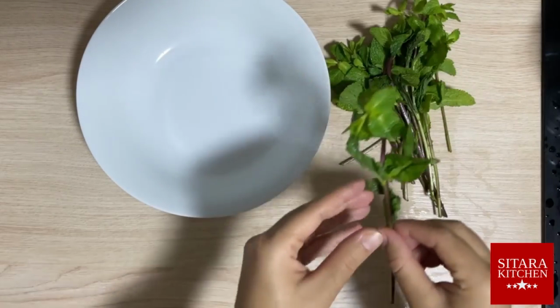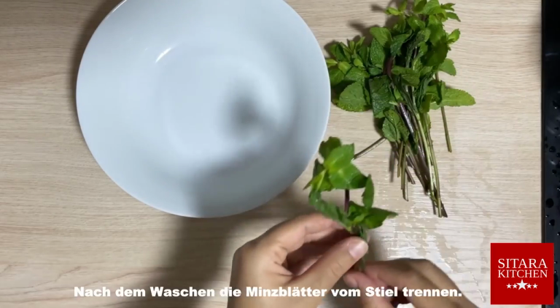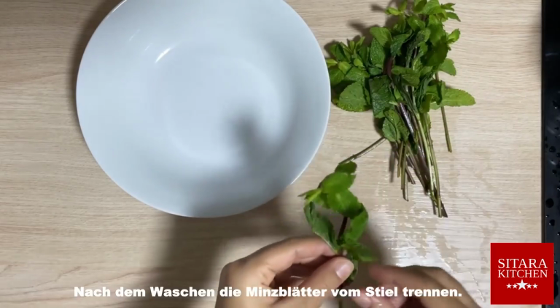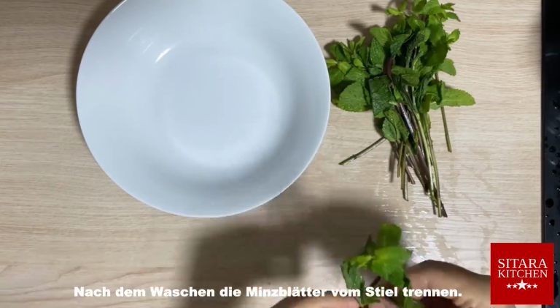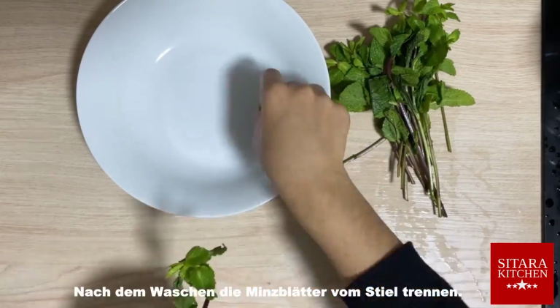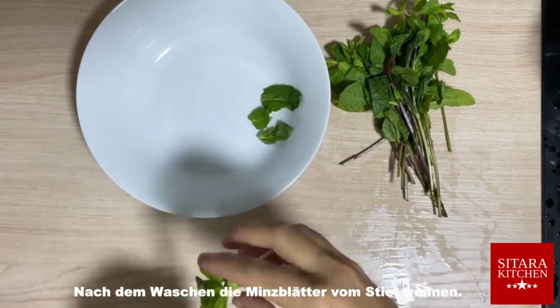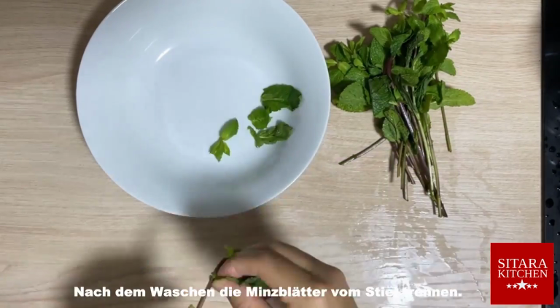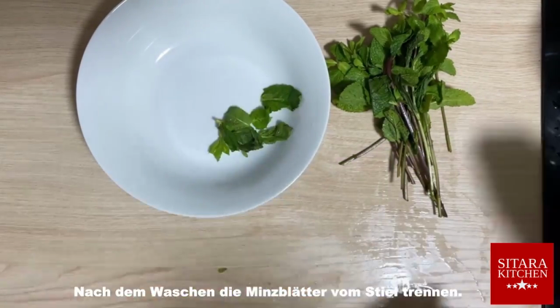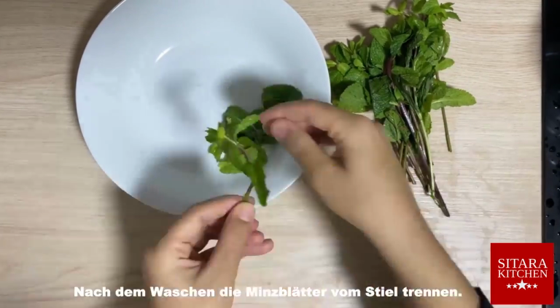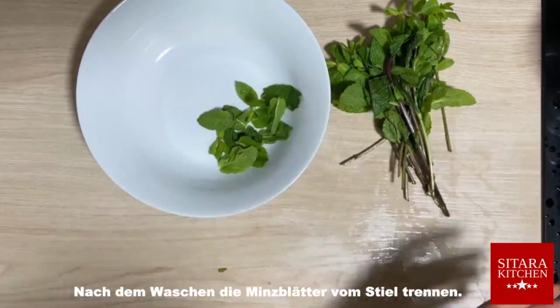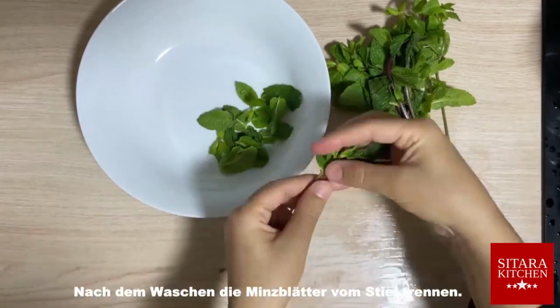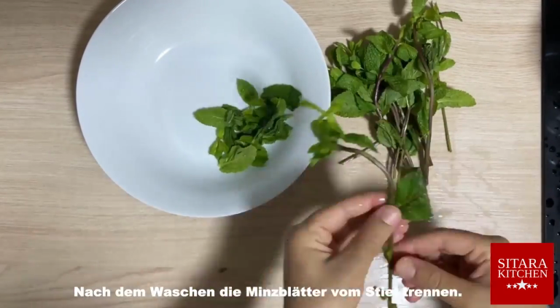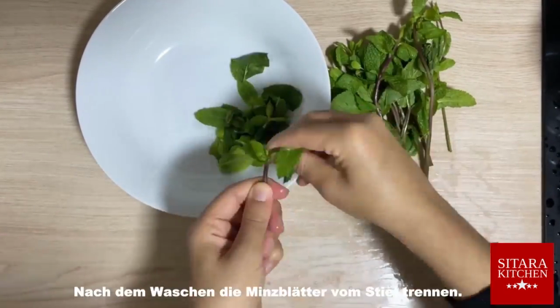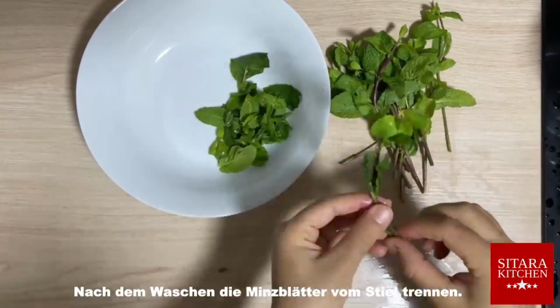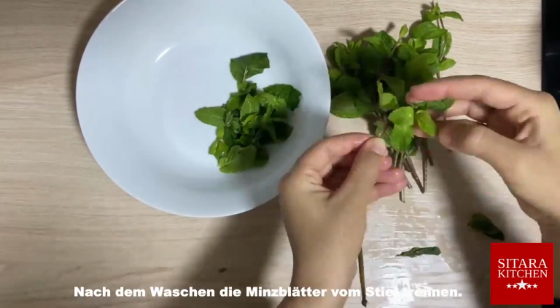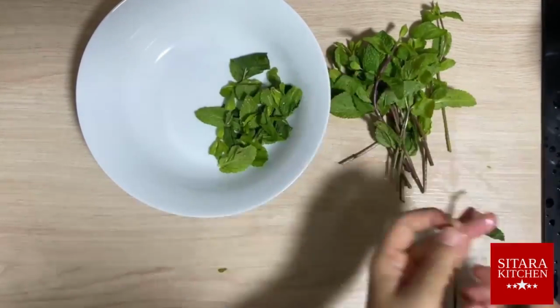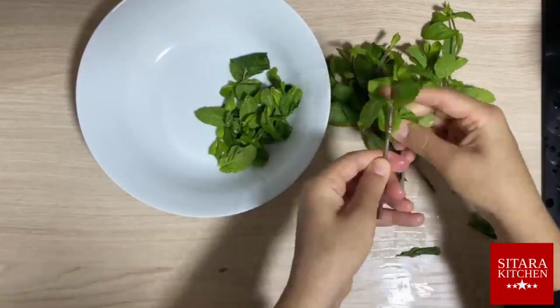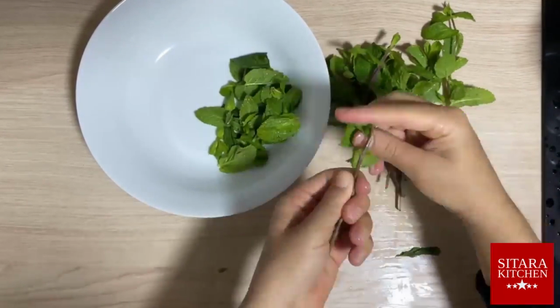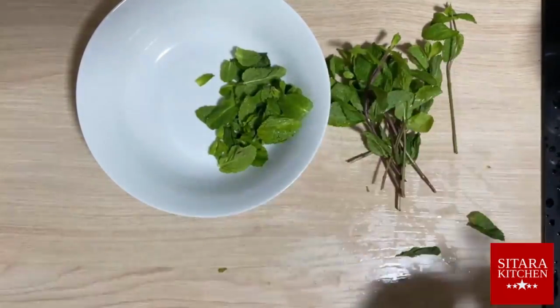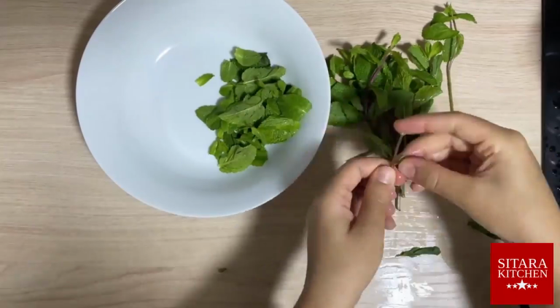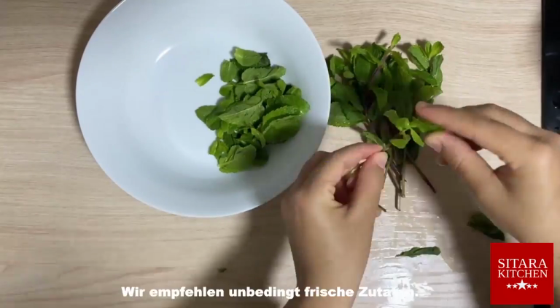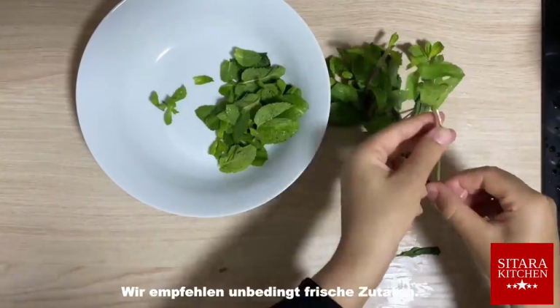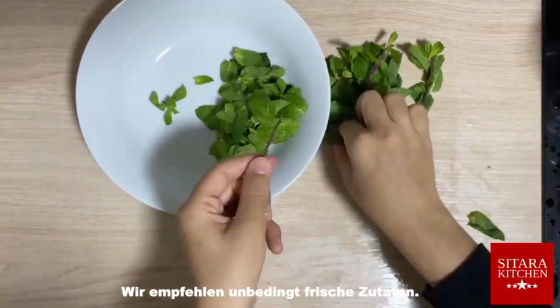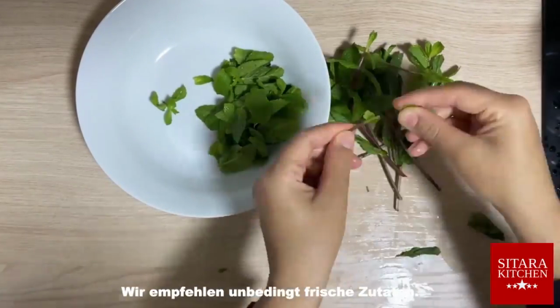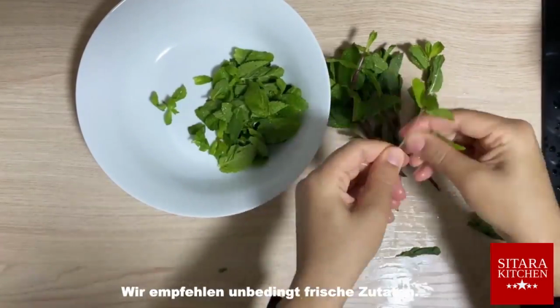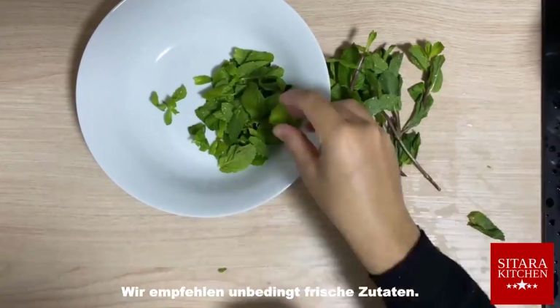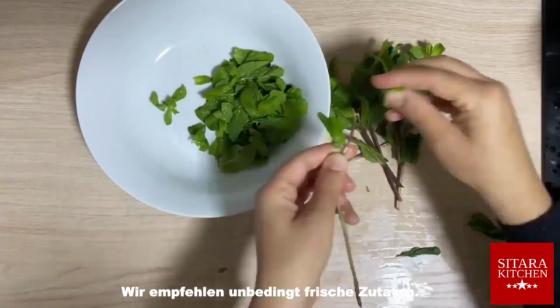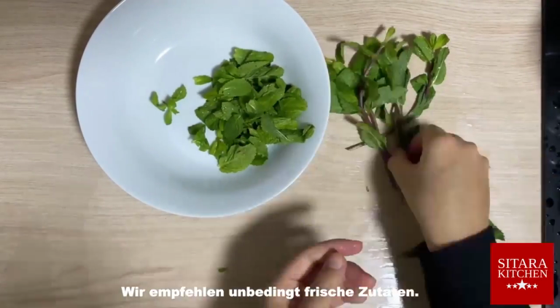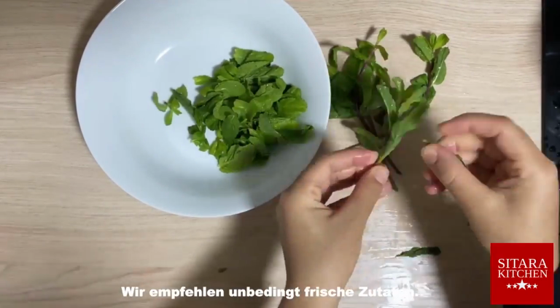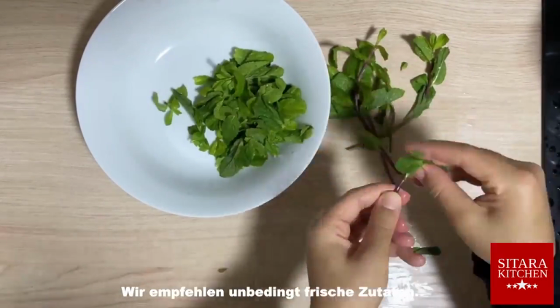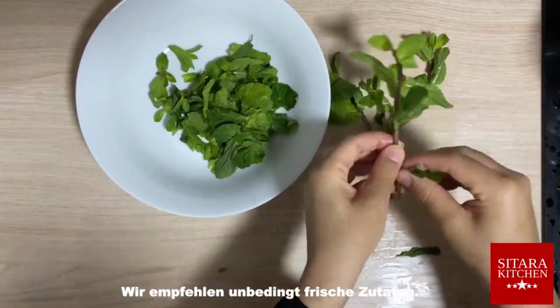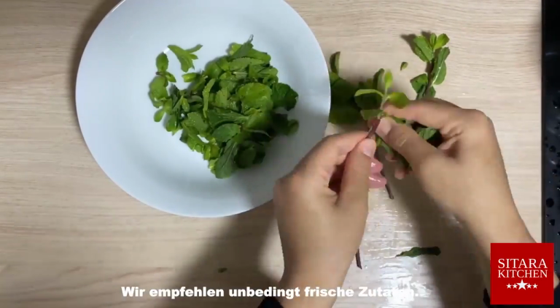After washing the coriander and mint leaves, separate the mint leaves from the stem. We highly recommend using fresh ingredients.